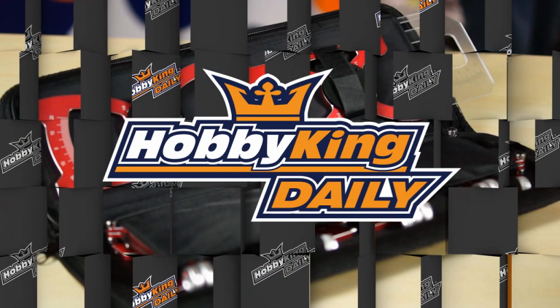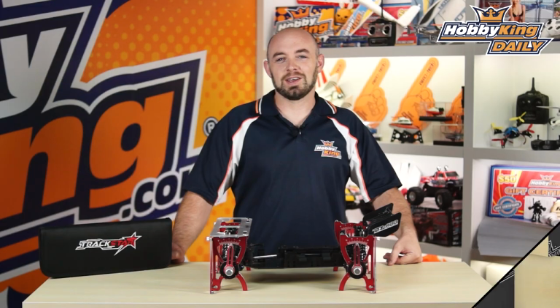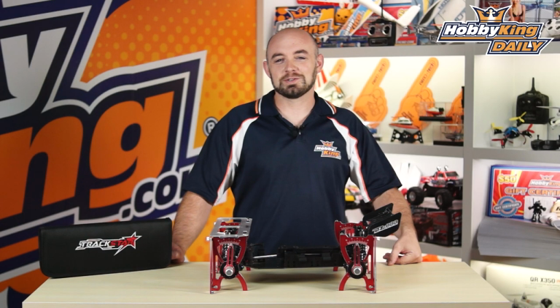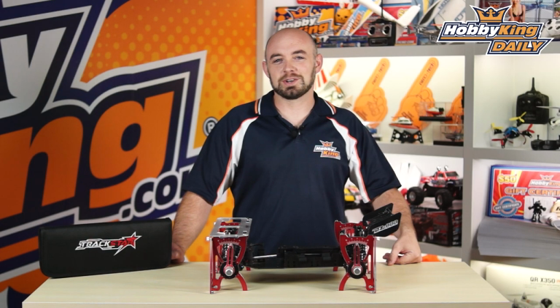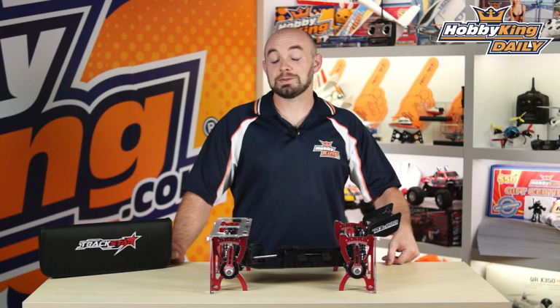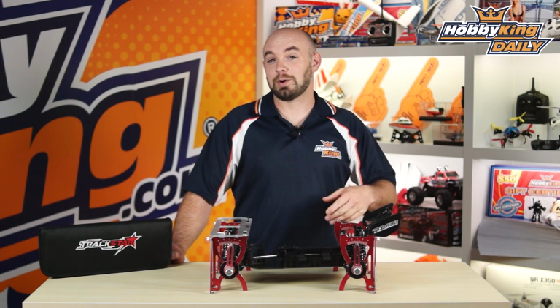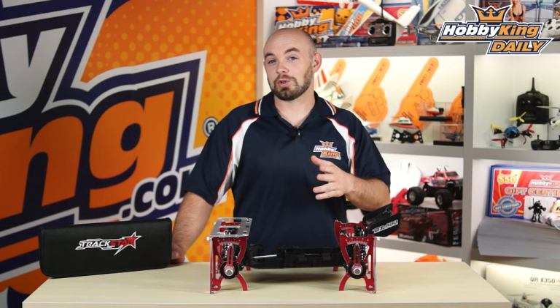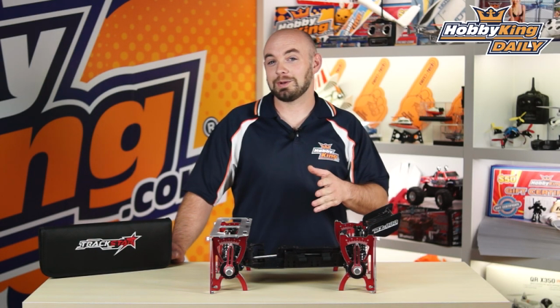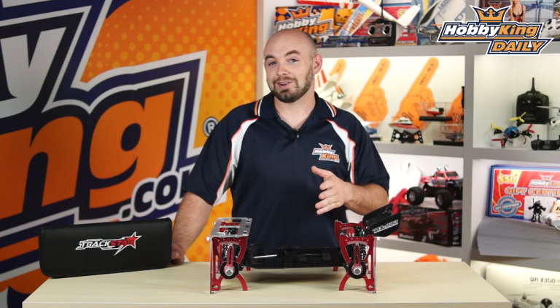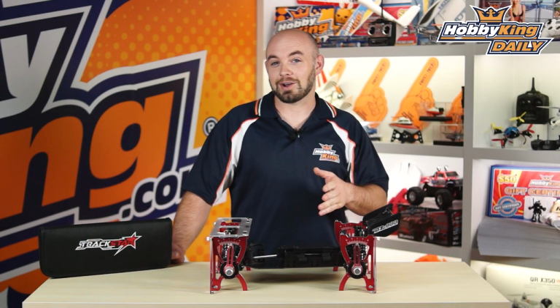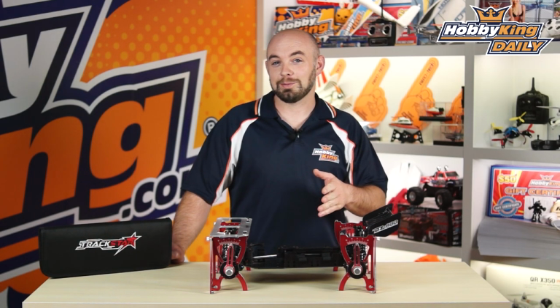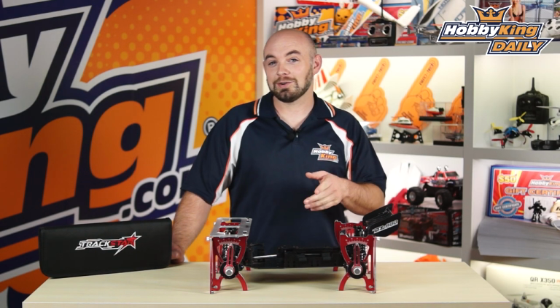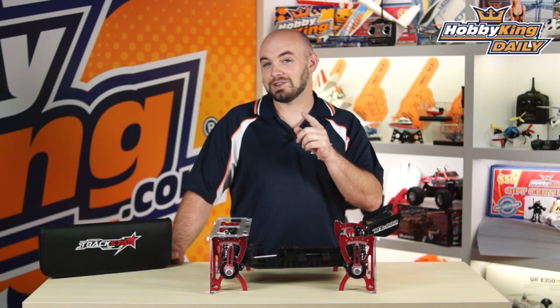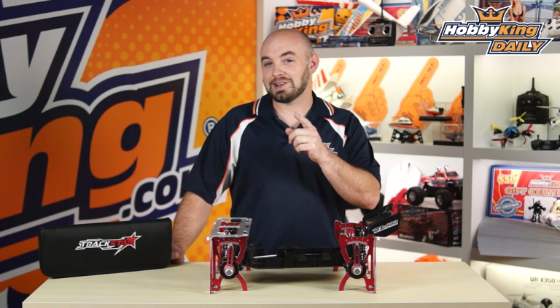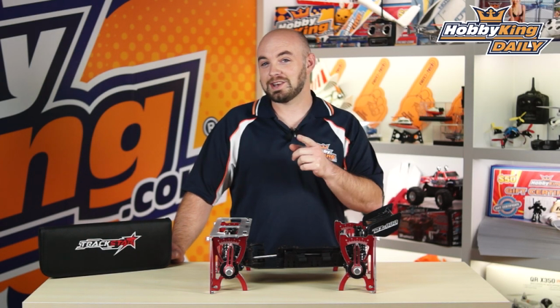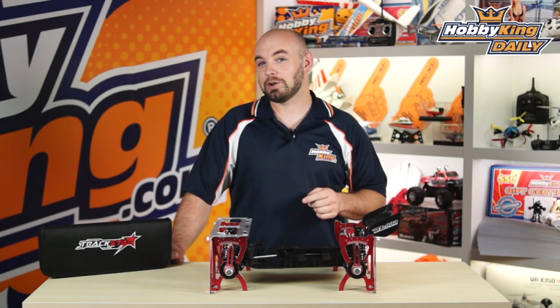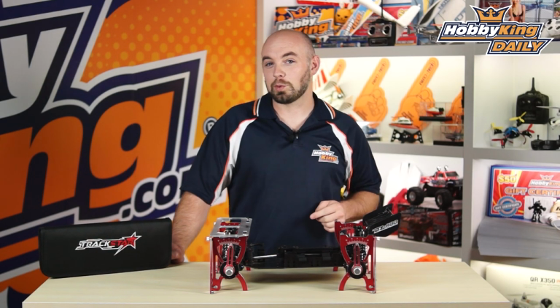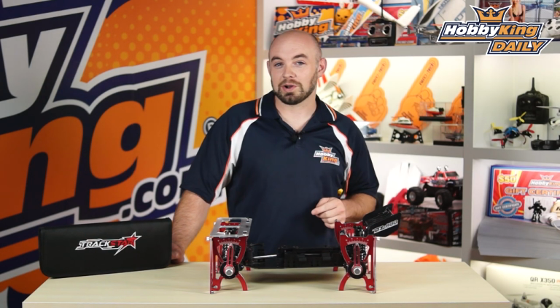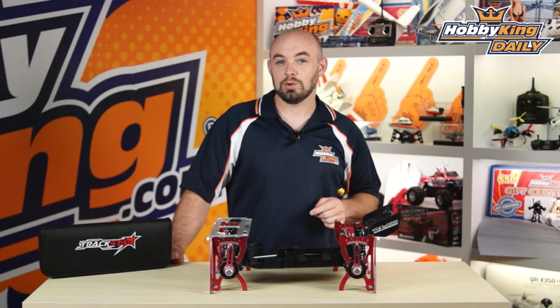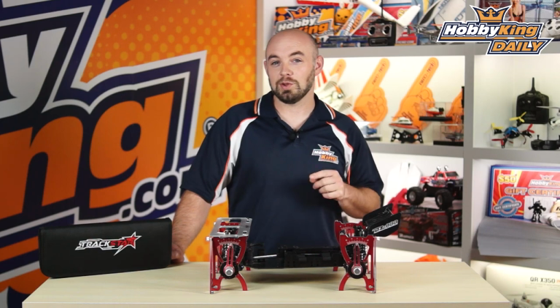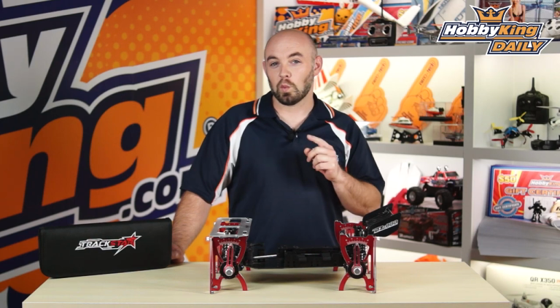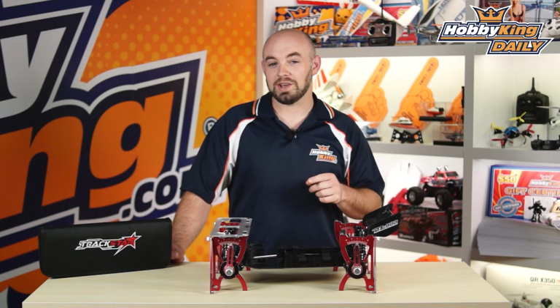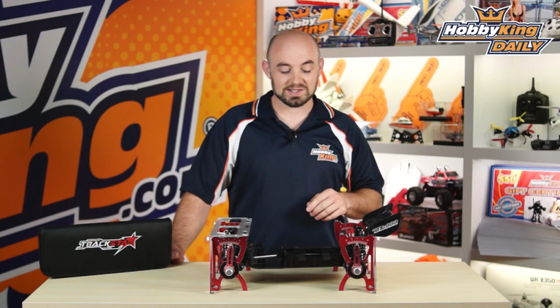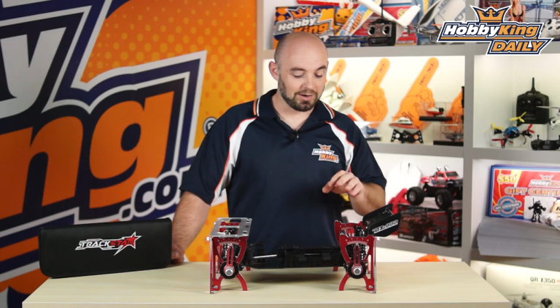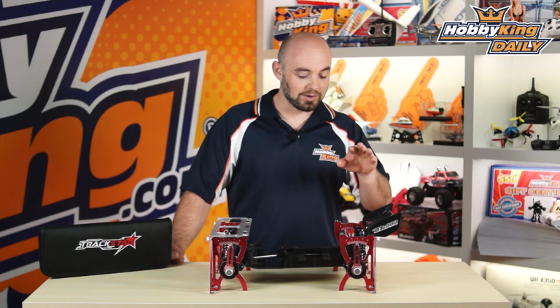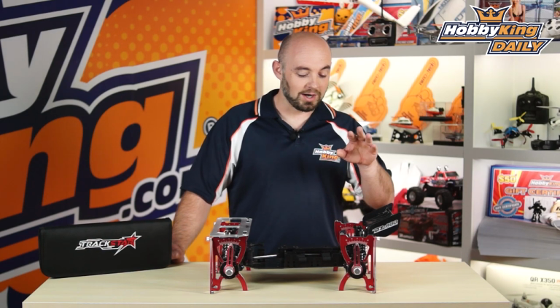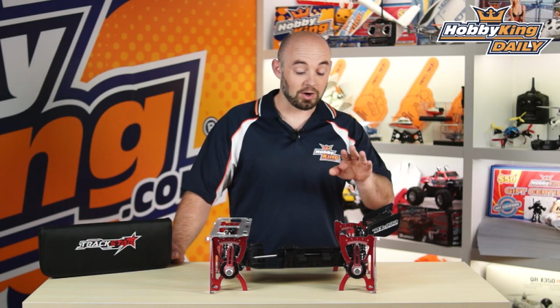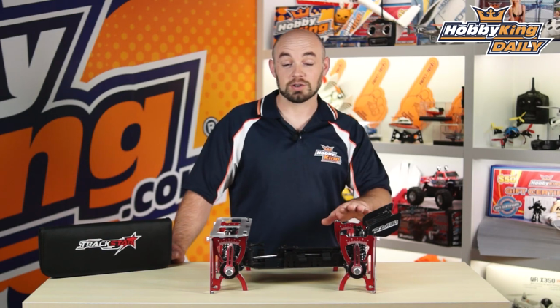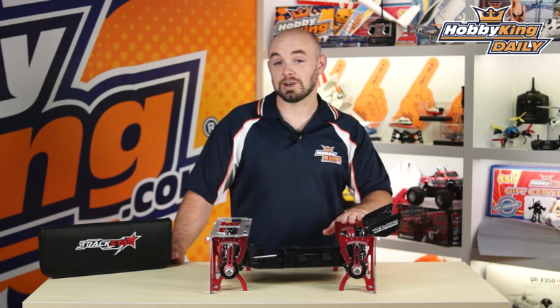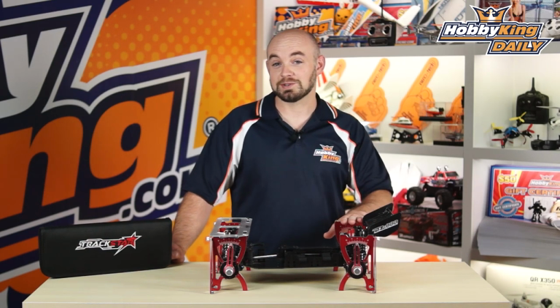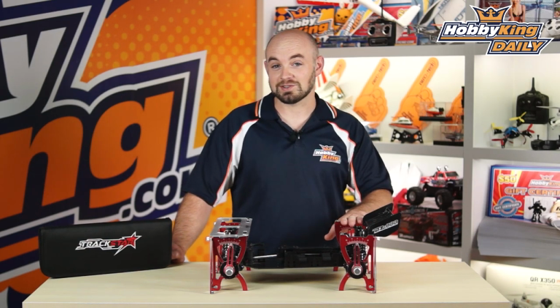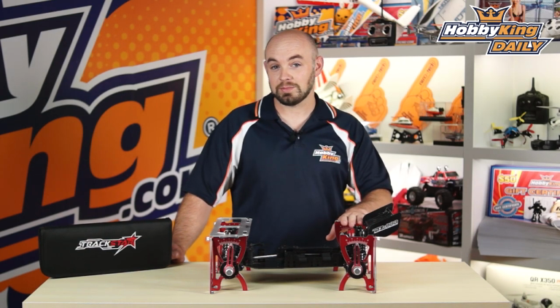Hey guys, what's up? It's Paul with Hubgeking.com here. Today's daily, we're bringing you the 1/8th scale car setup system.